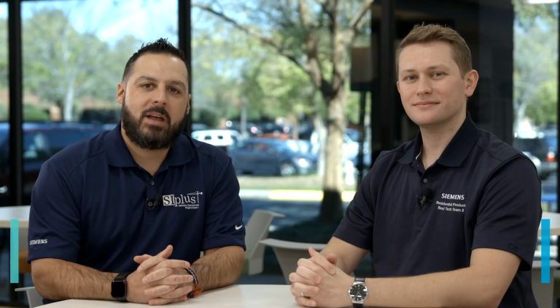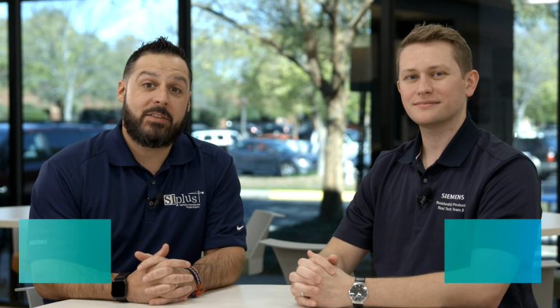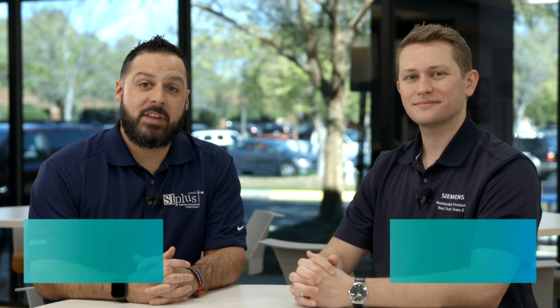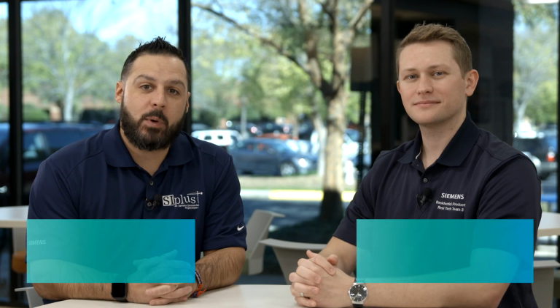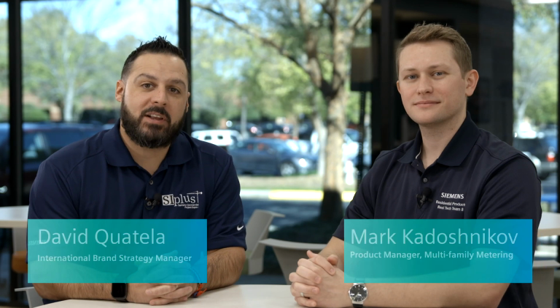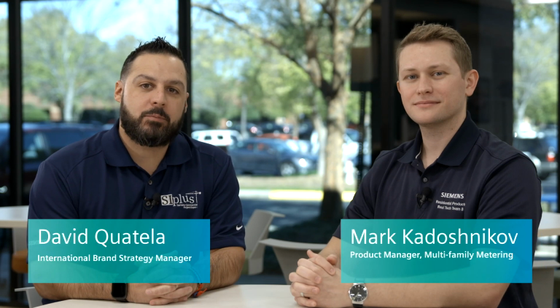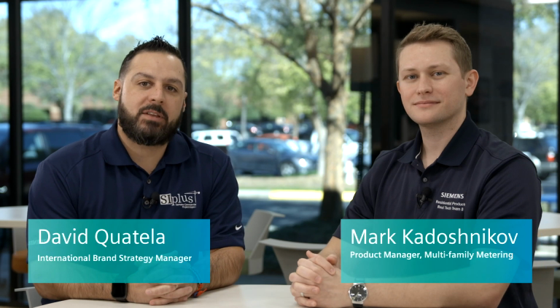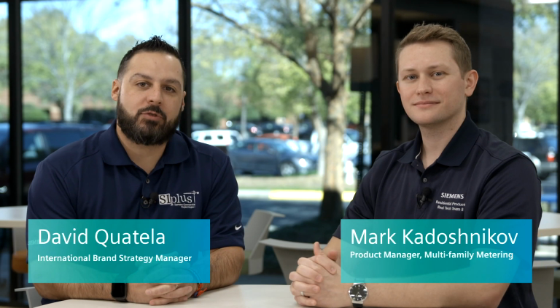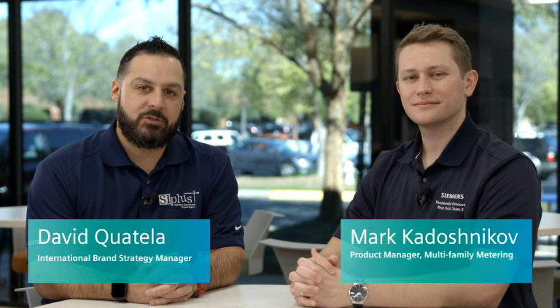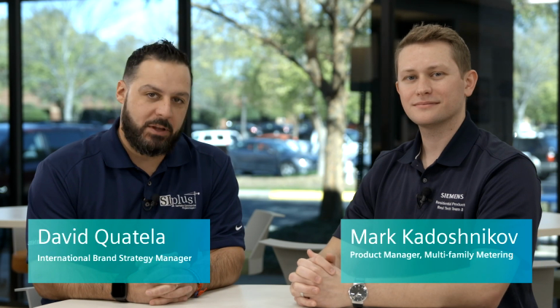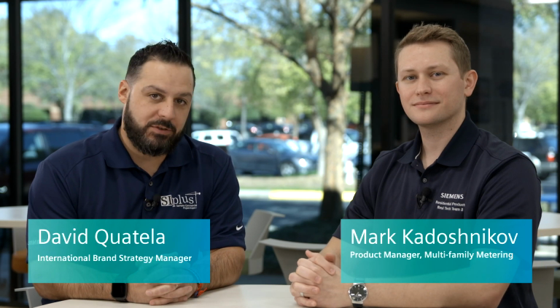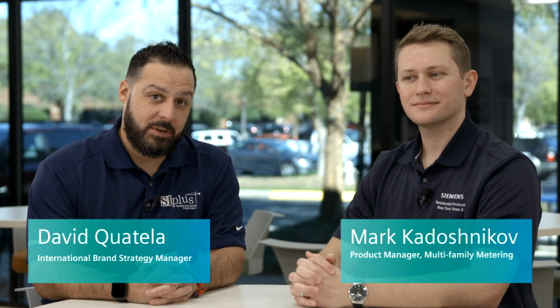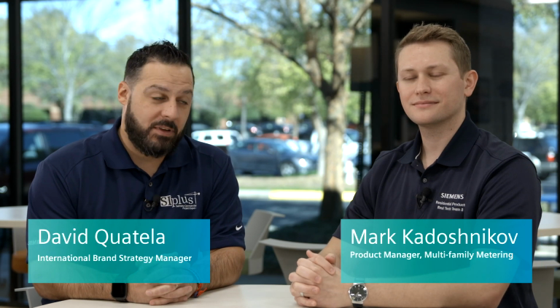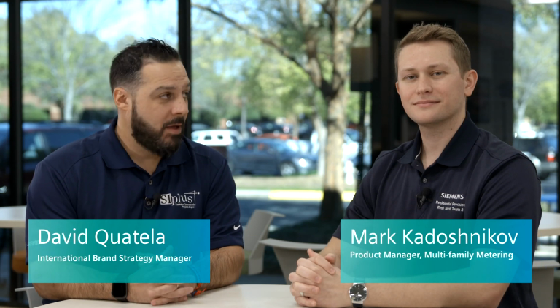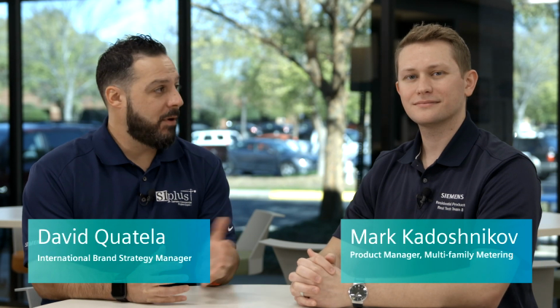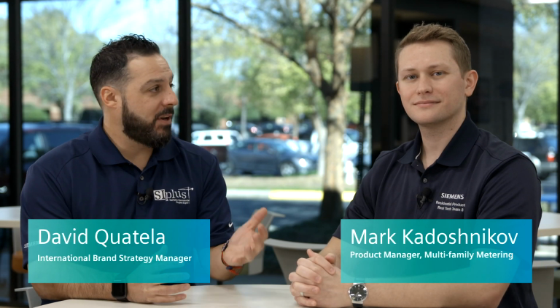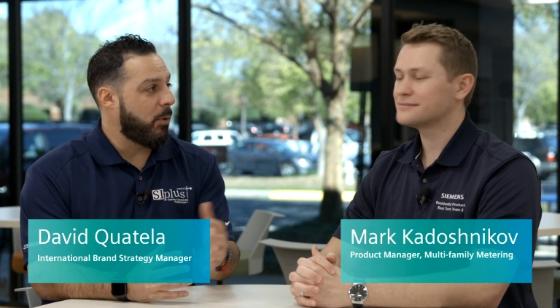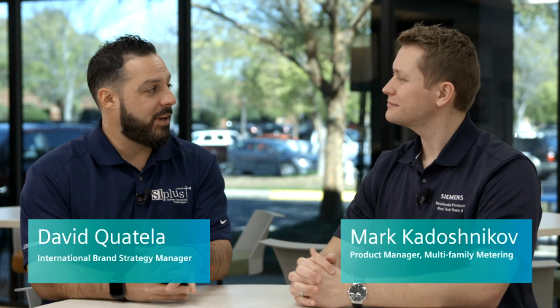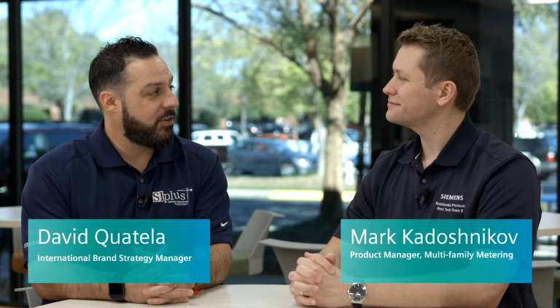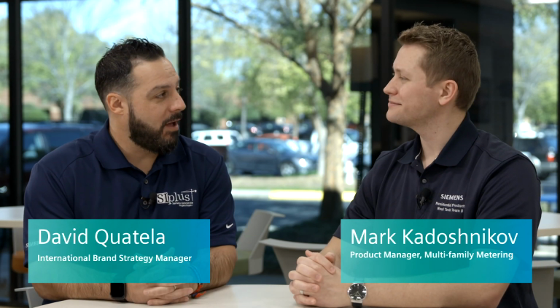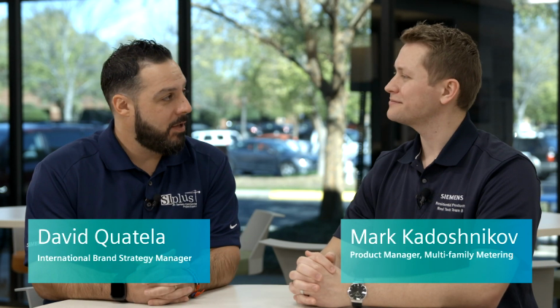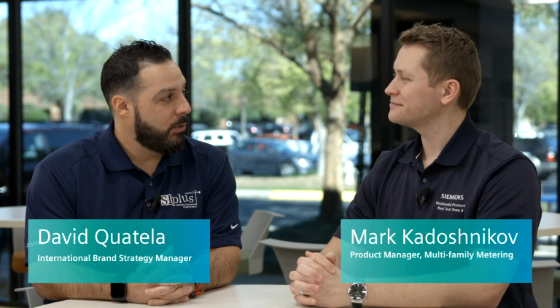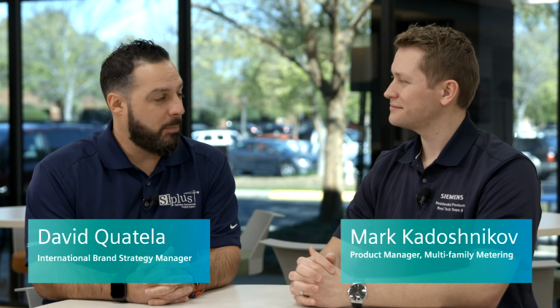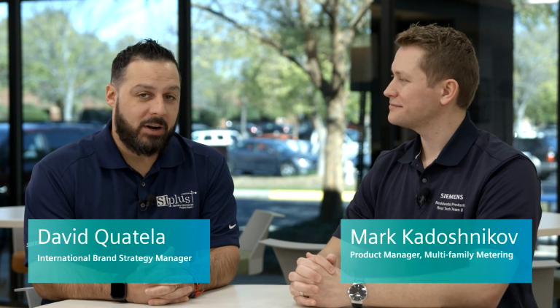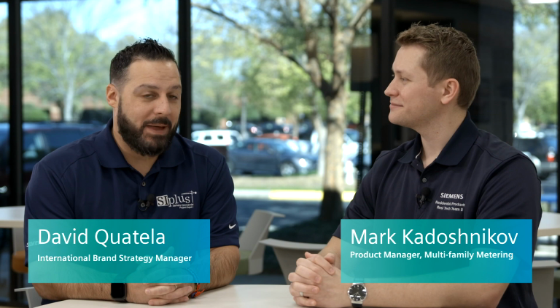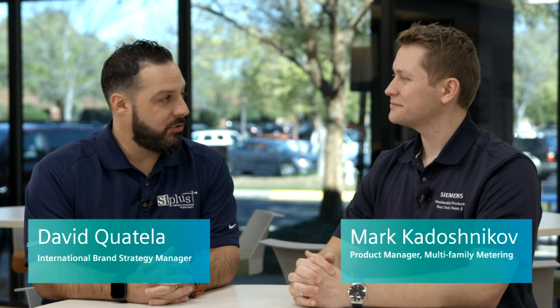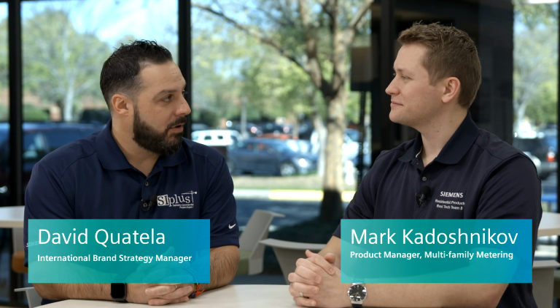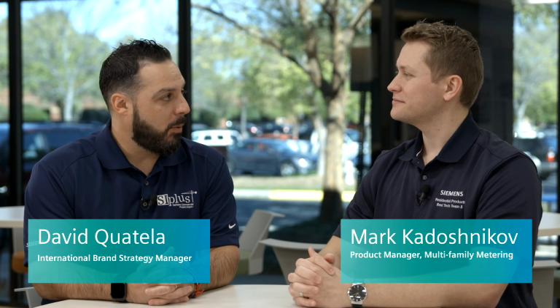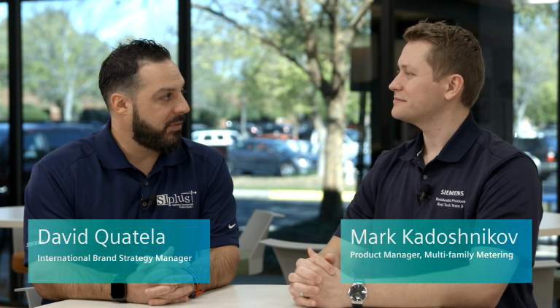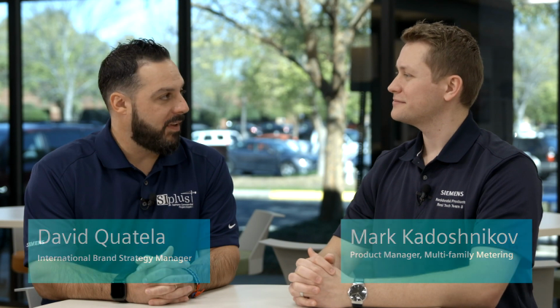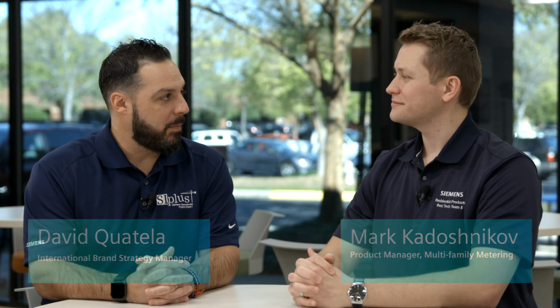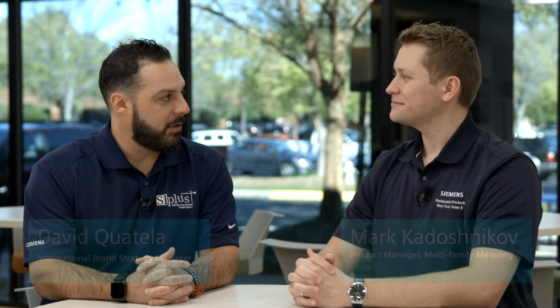Hi, this is David Quatella, Brand Strategy Manager at Siemens. I'm here today with Mark Kadashnikov, who is our Product Manager for Multi-Family Metering.